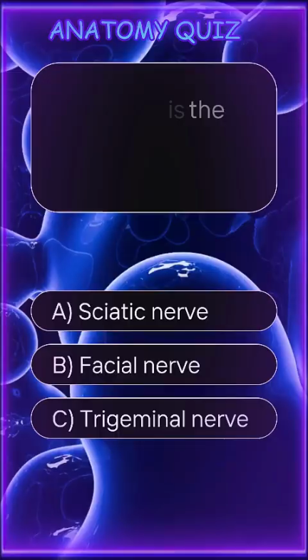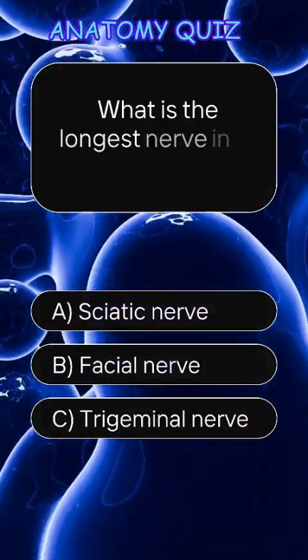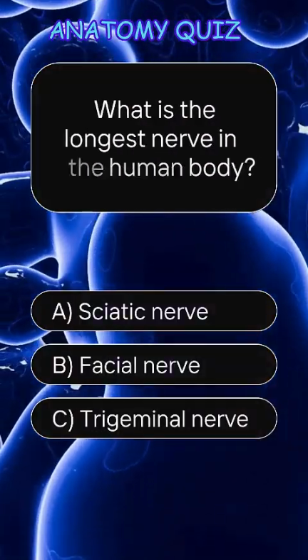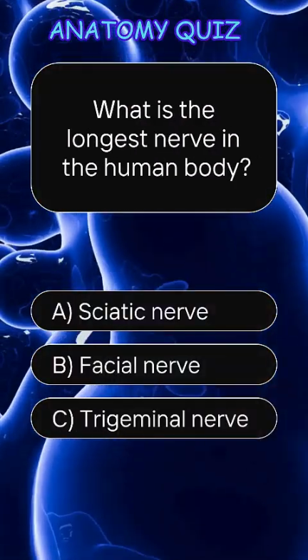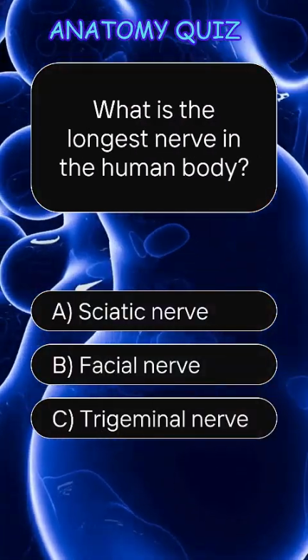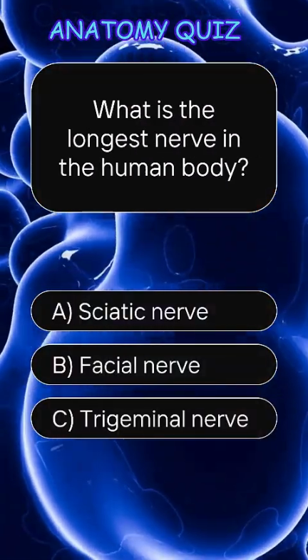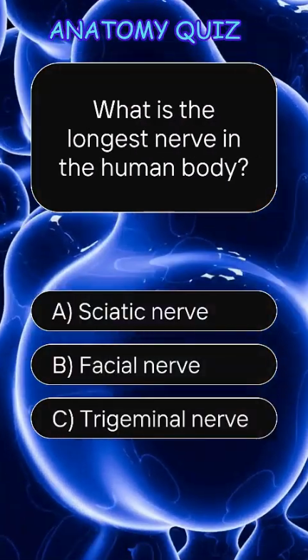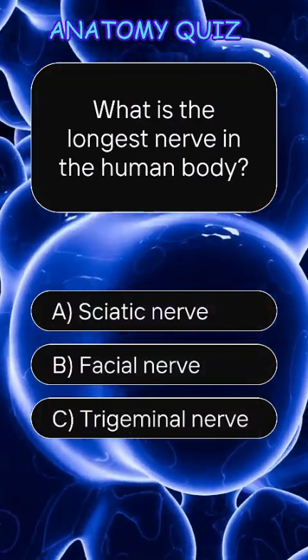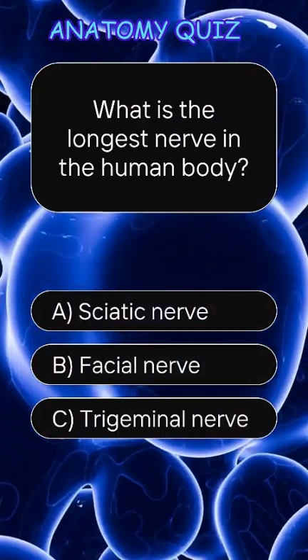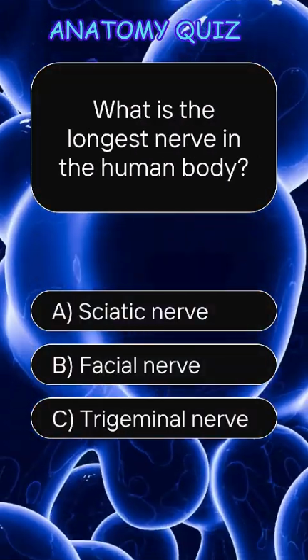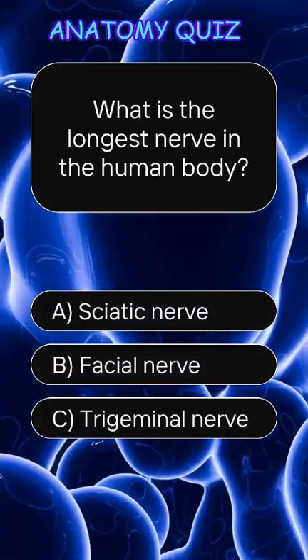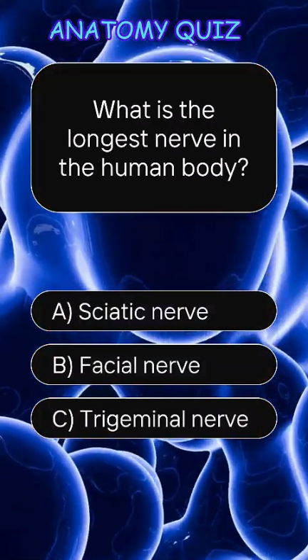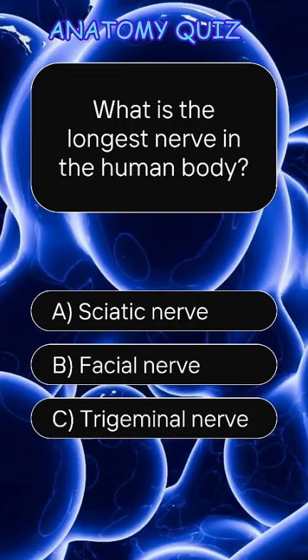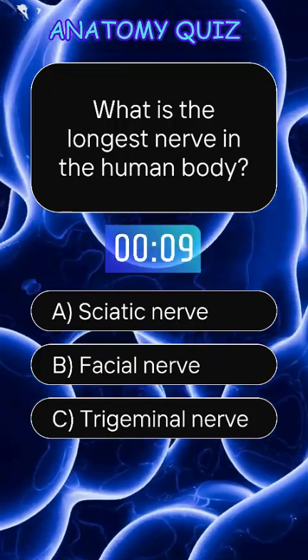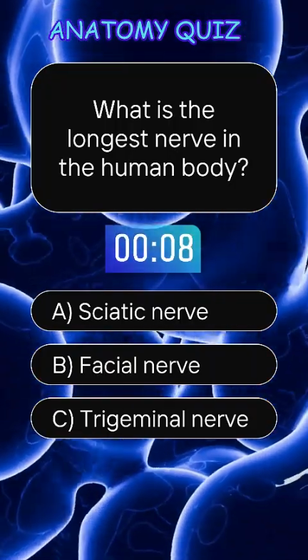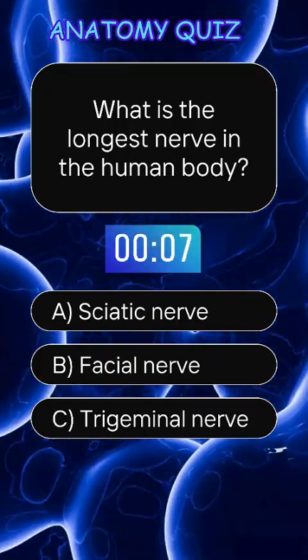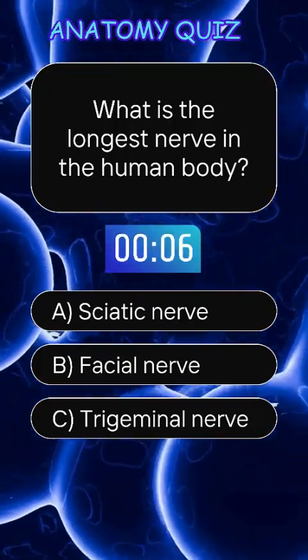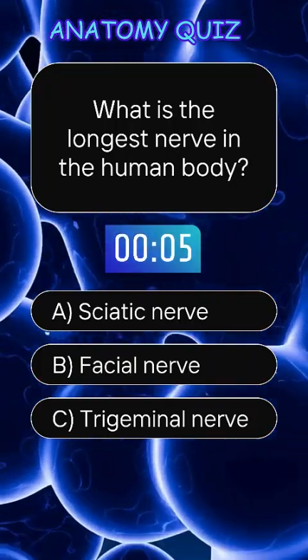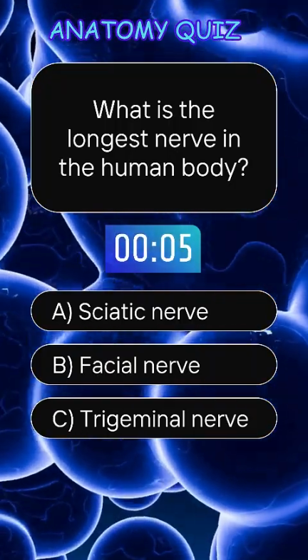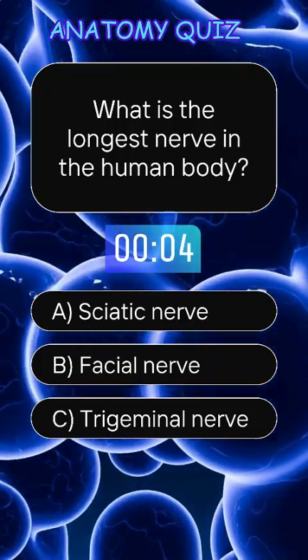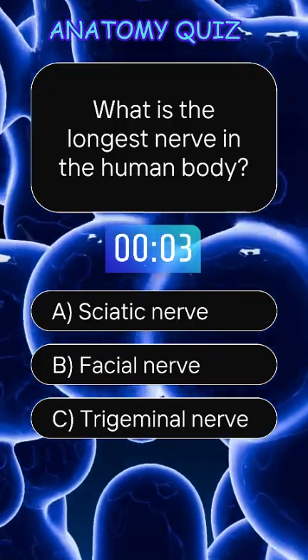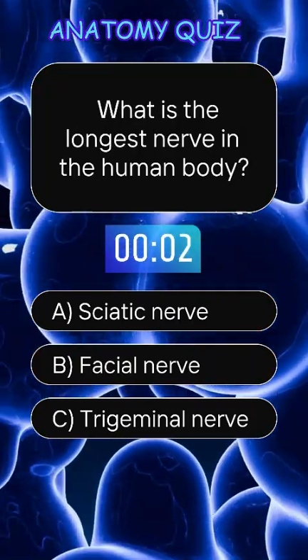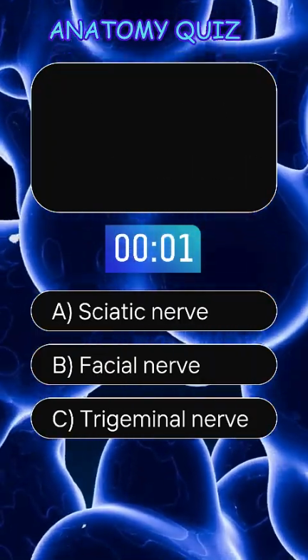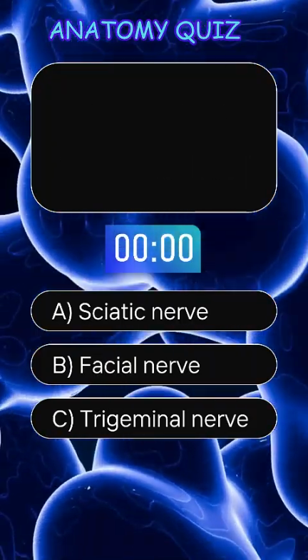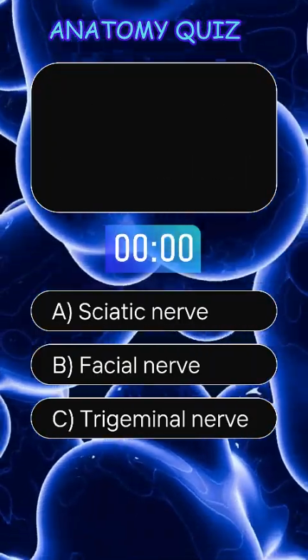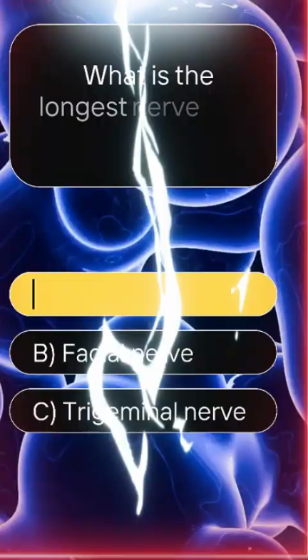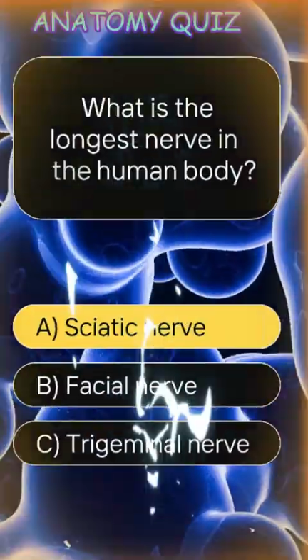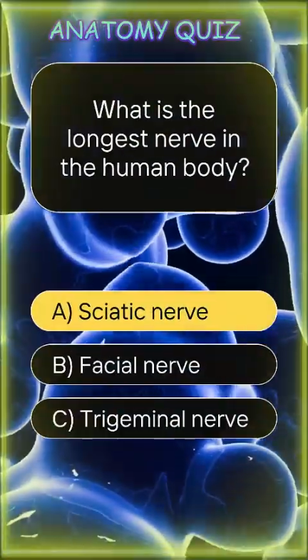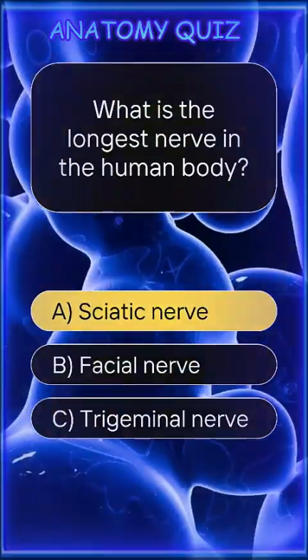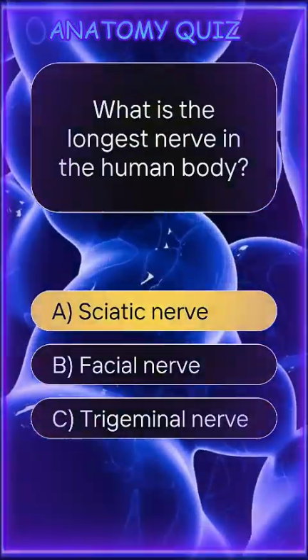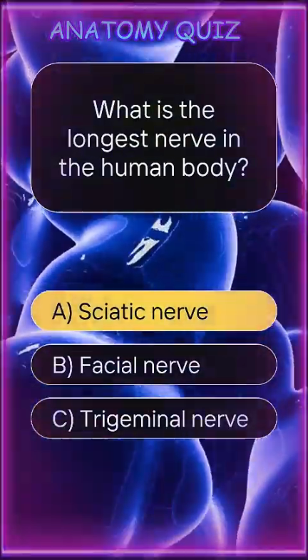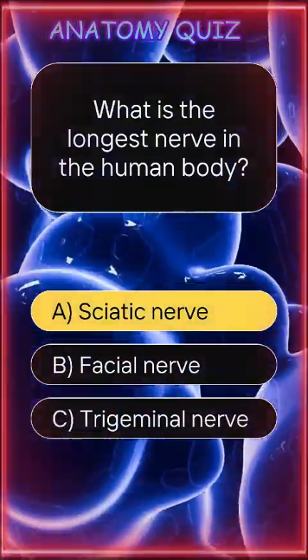What is the longest nerve in the human body? Answer A, sciatic nerve.